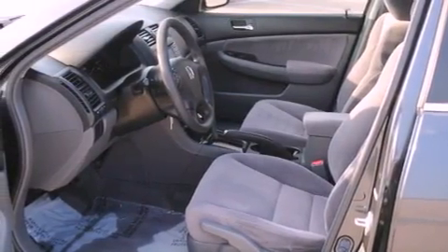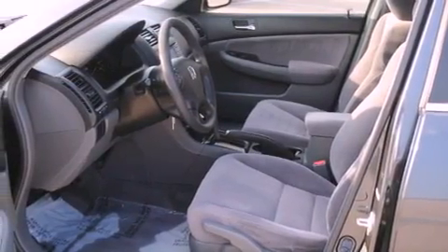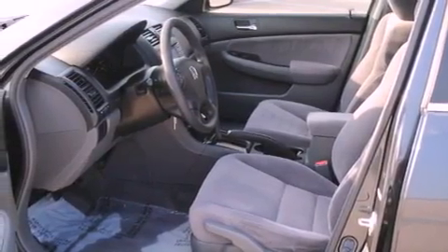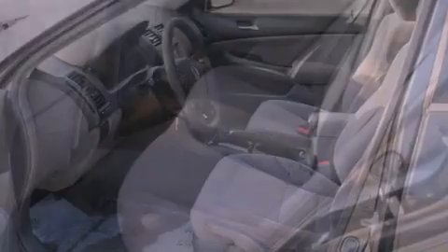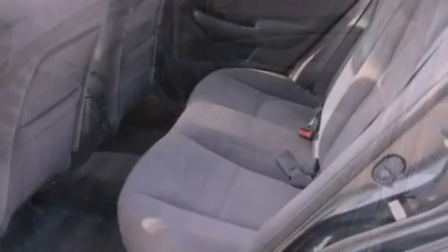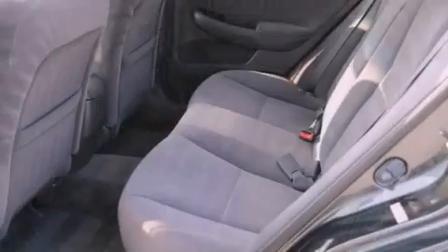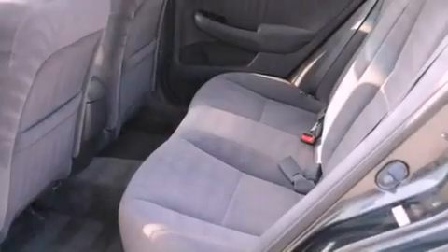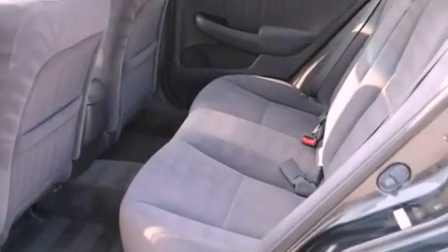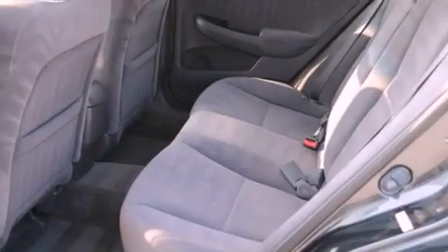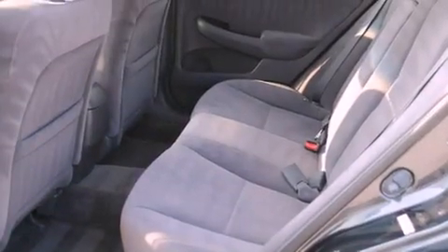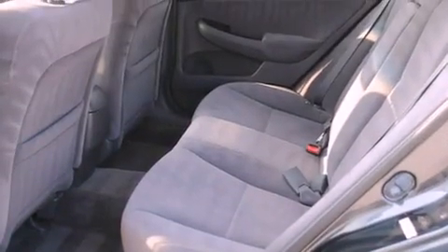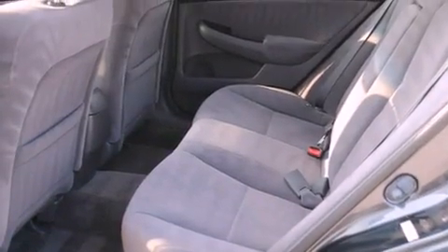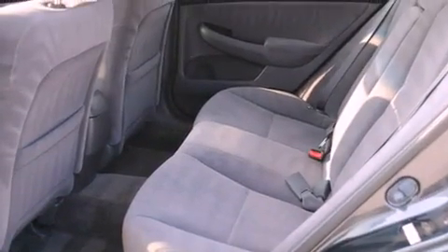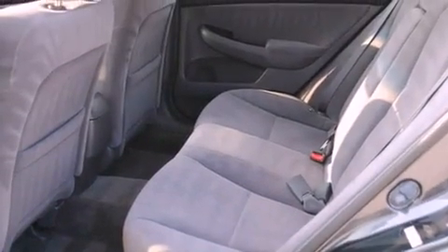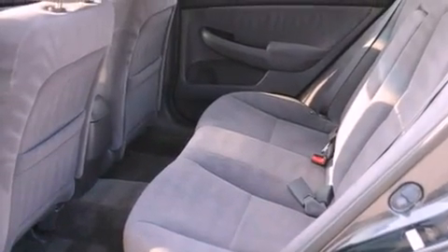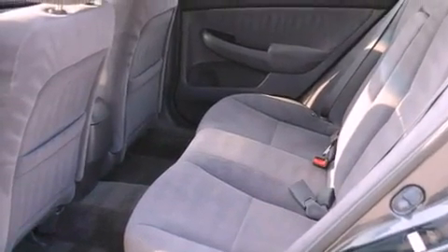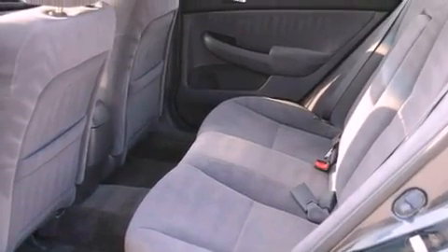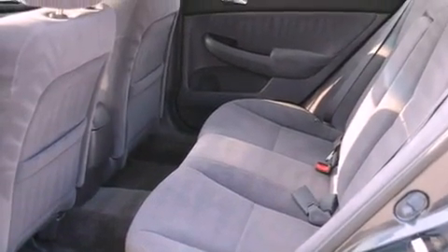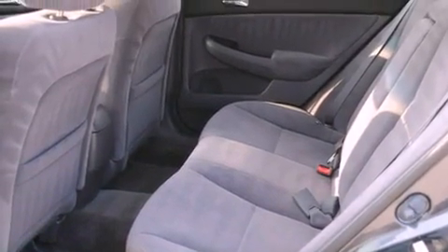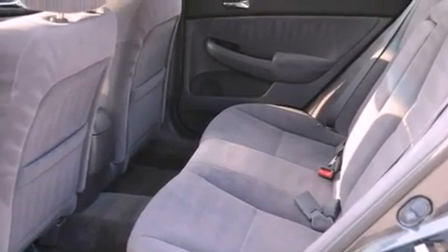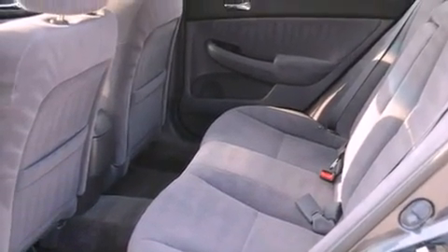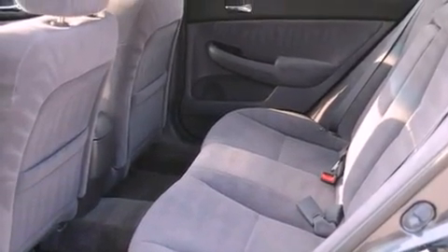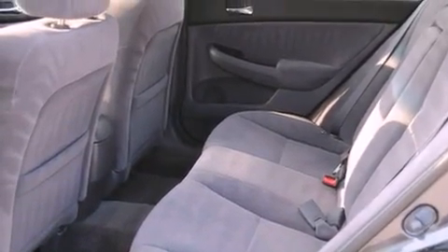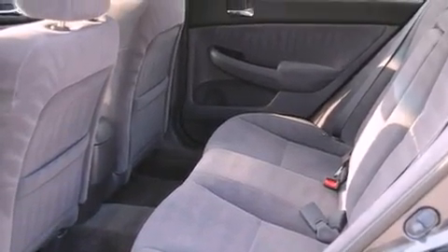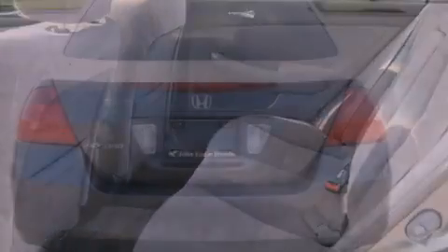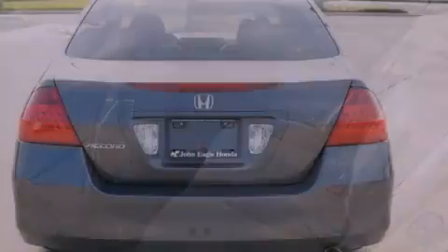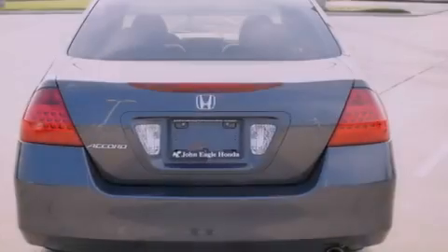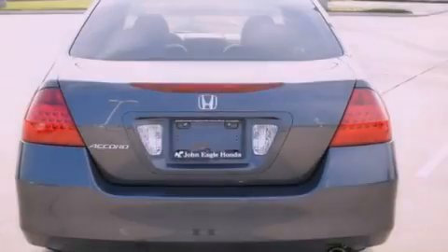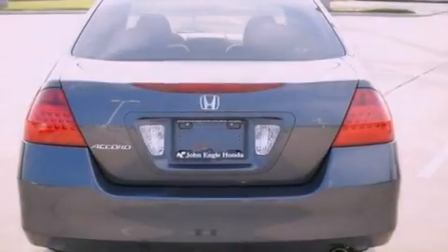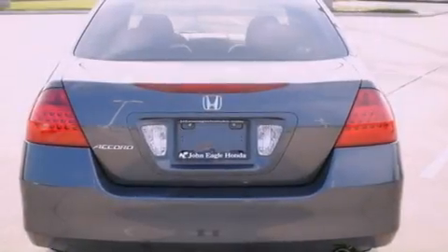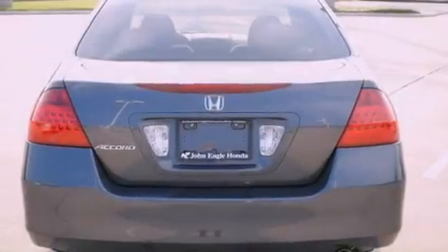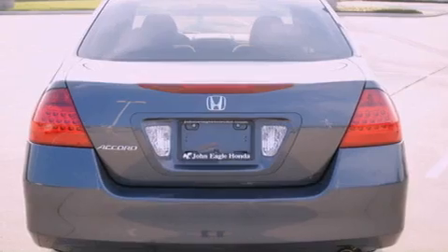Additional features include an electronic throttle, alloy wheels, multi-reflector halogen headlights, 12-volt power outlets, and cruise control.